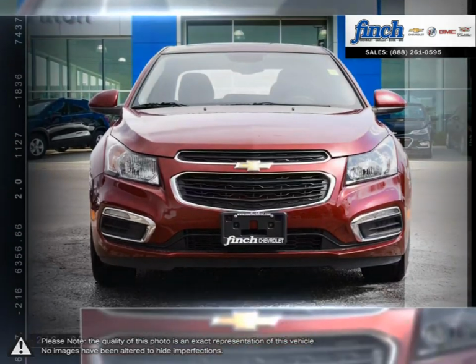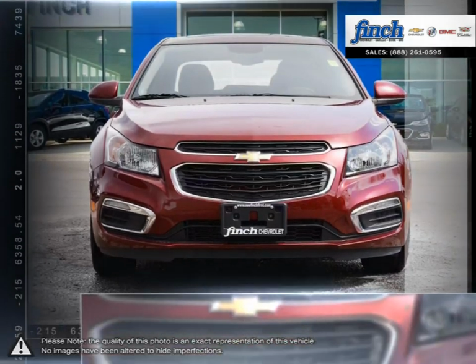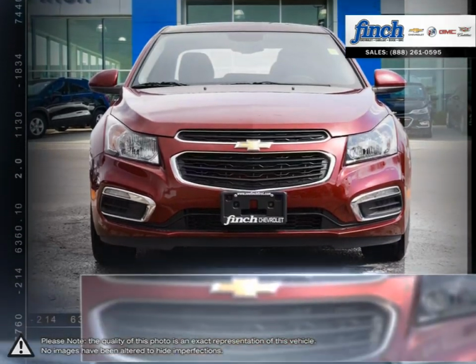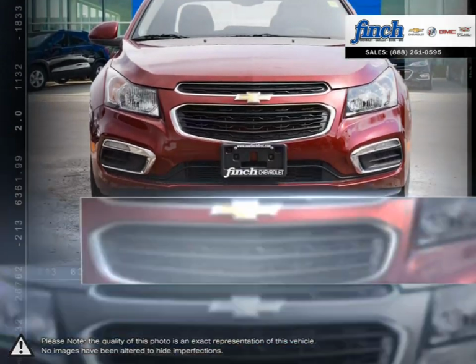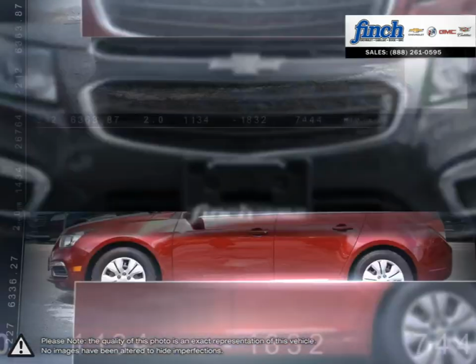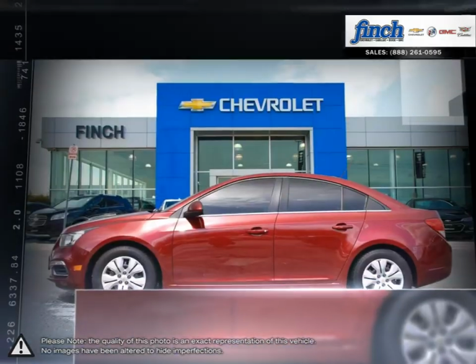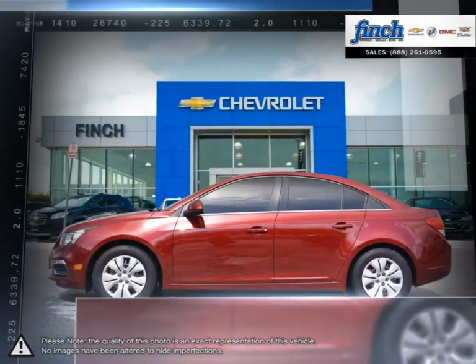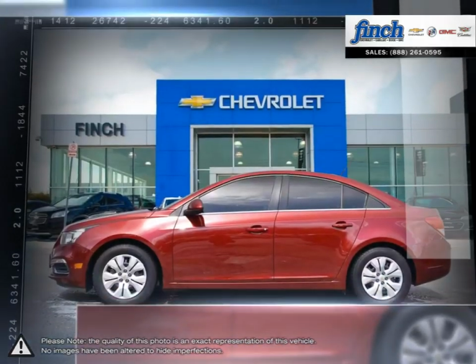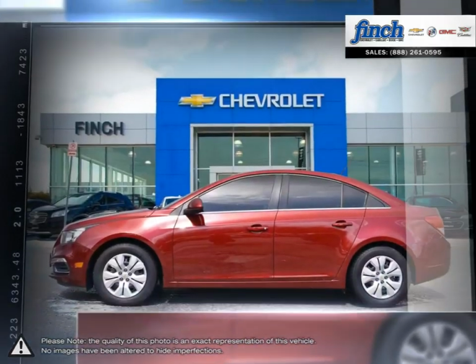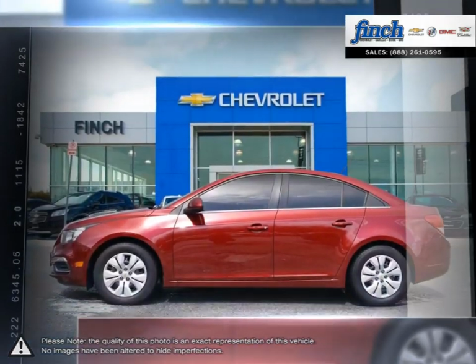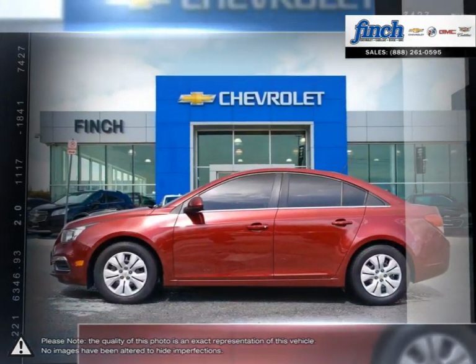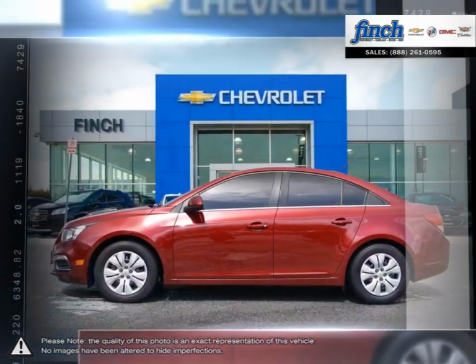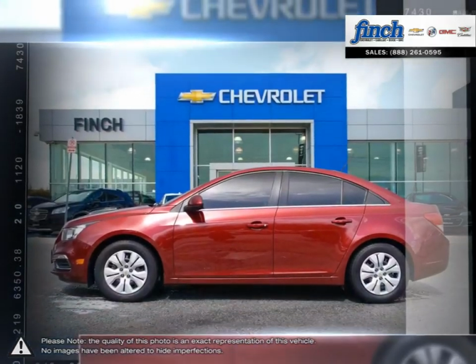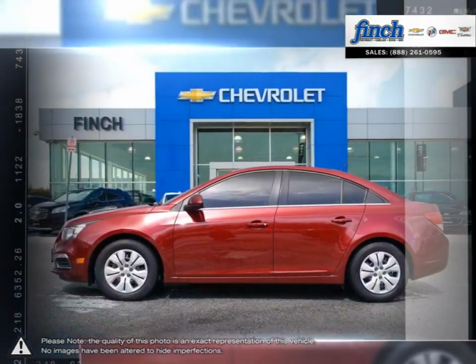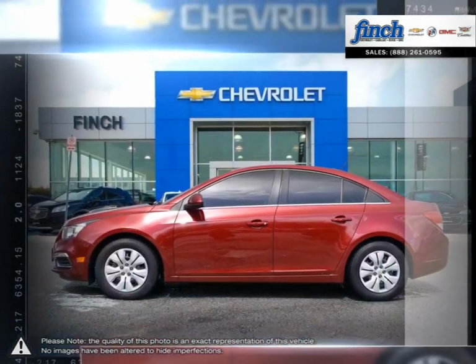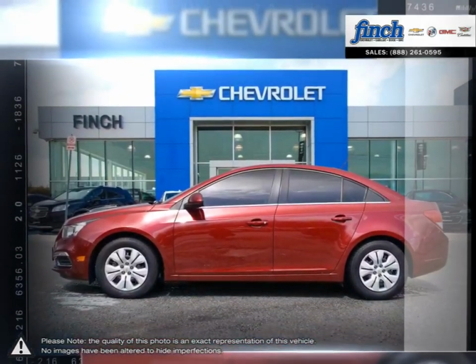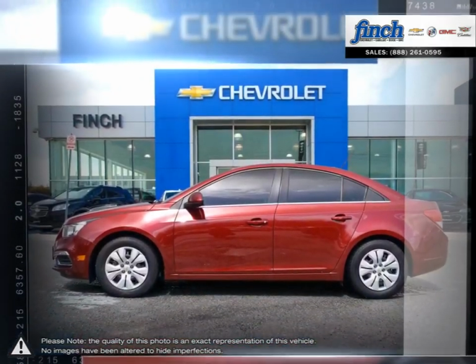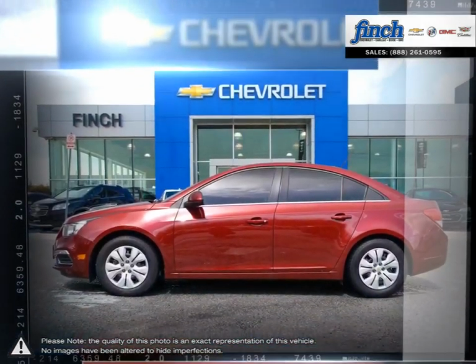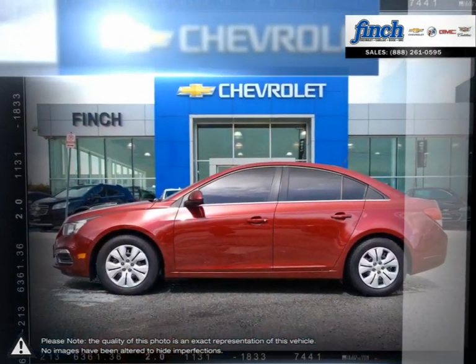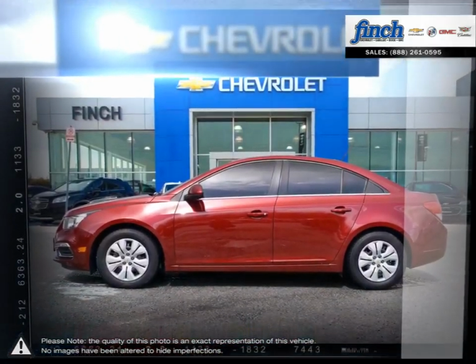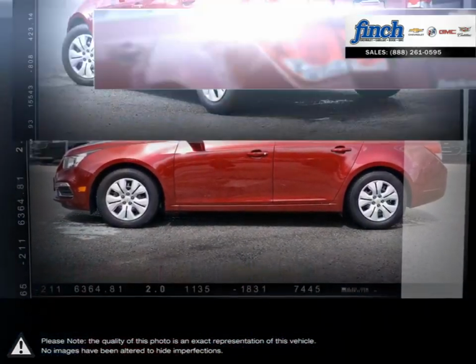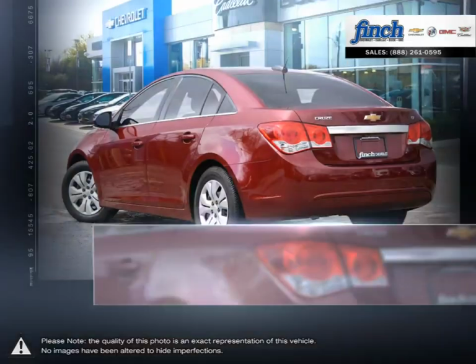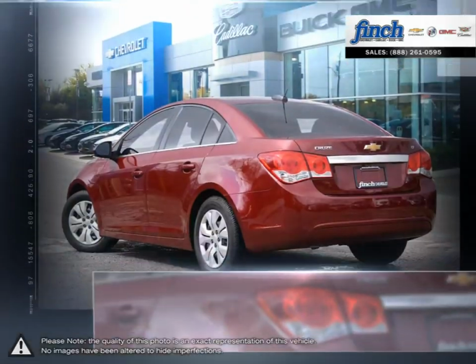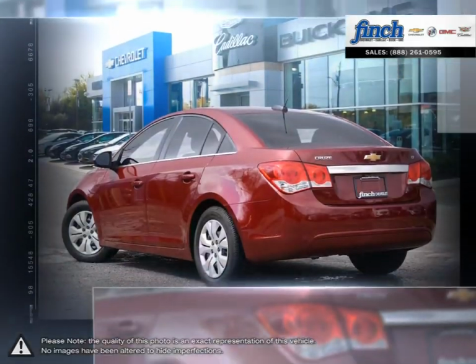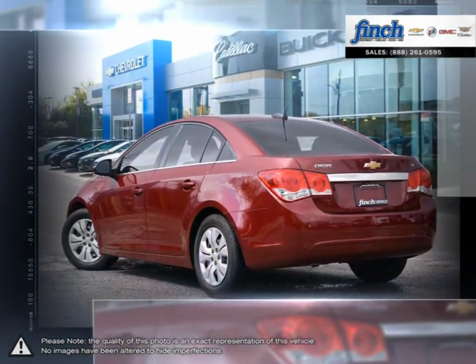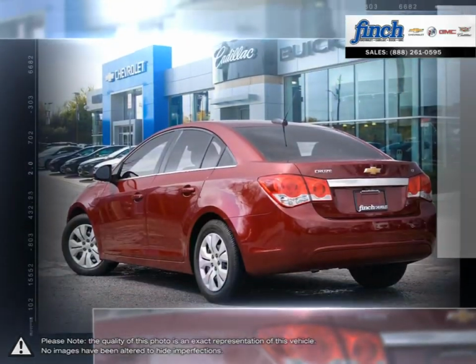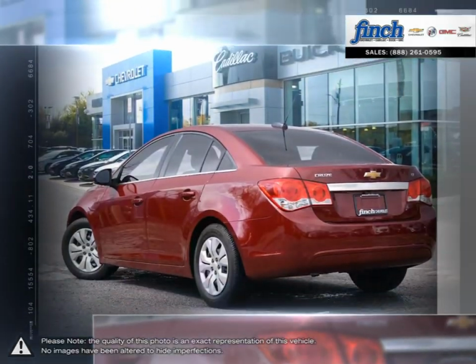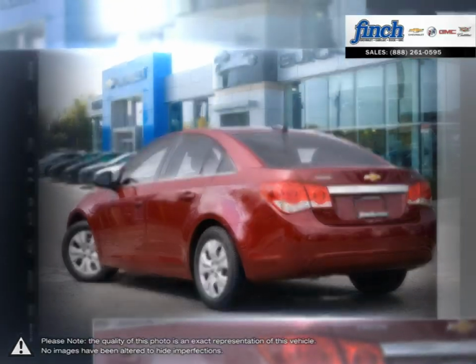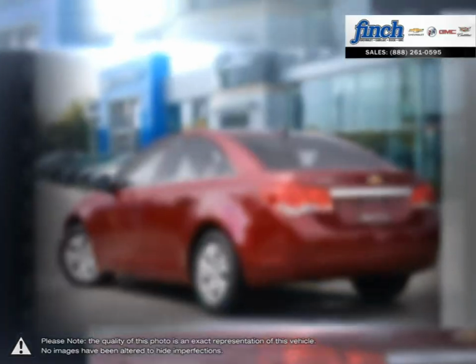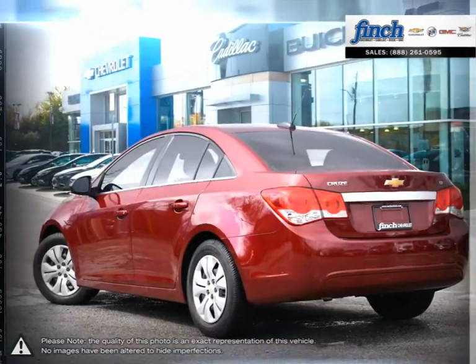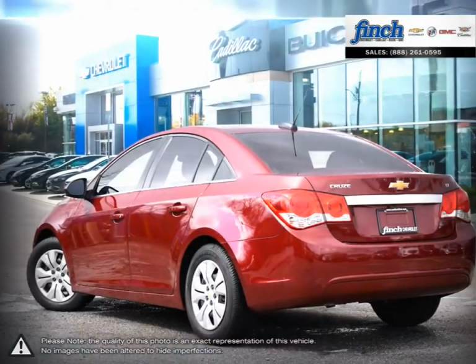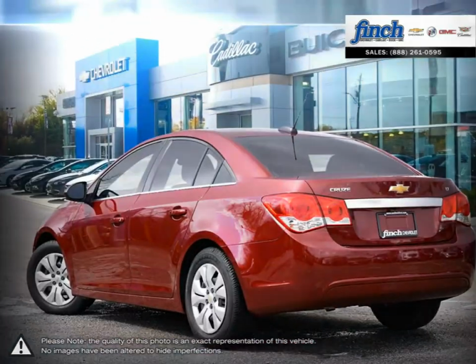More mileage, more space, more control — the Cruze gives you more than you would ever expect in a compact car.